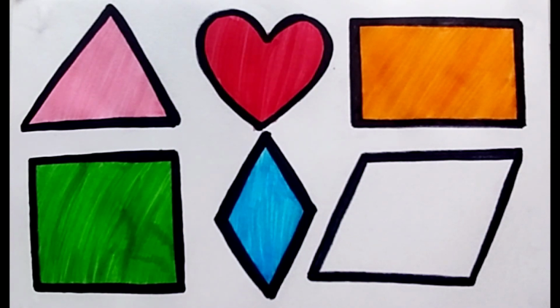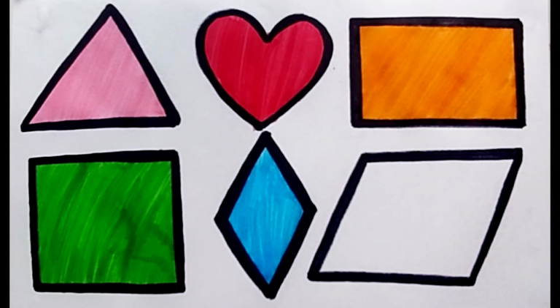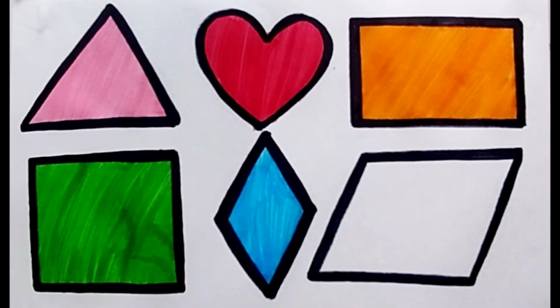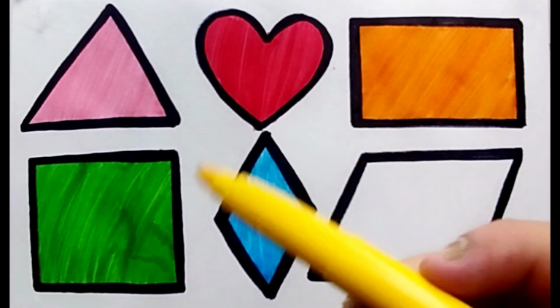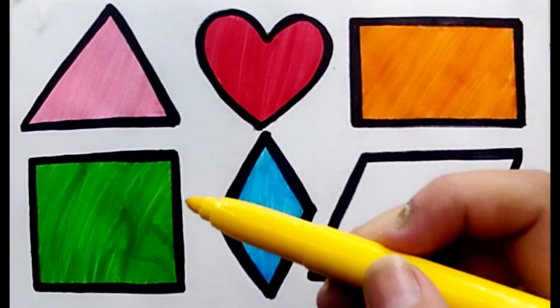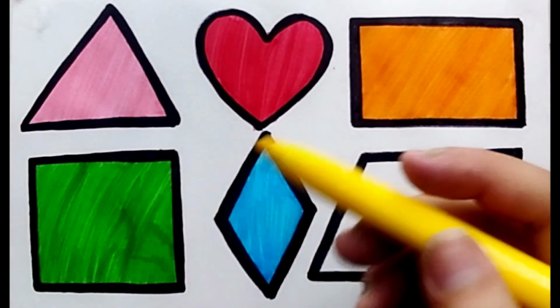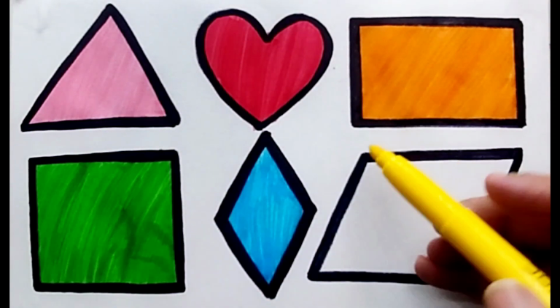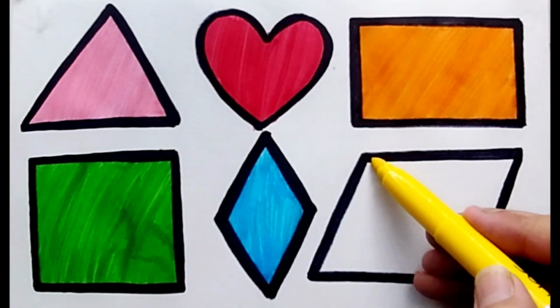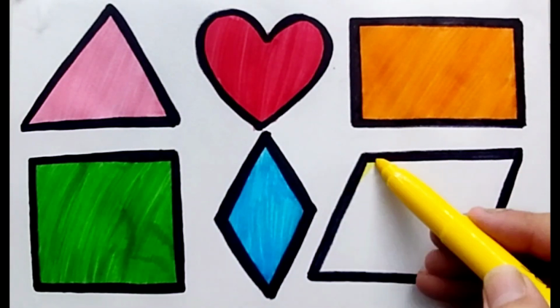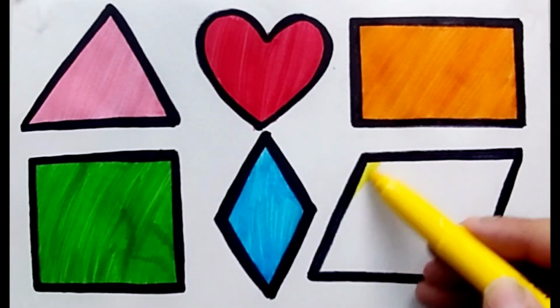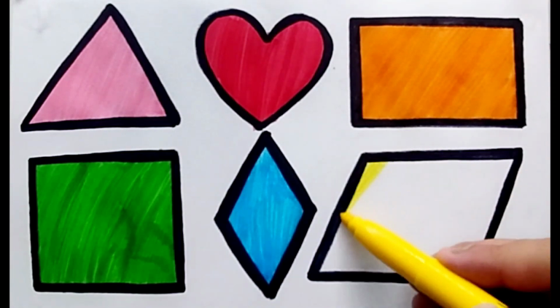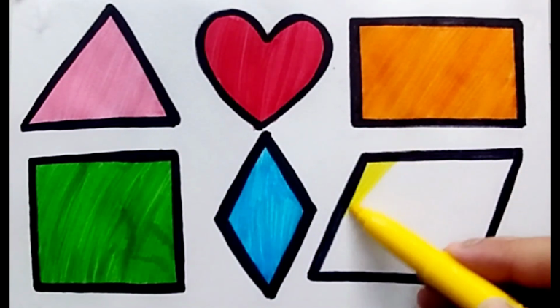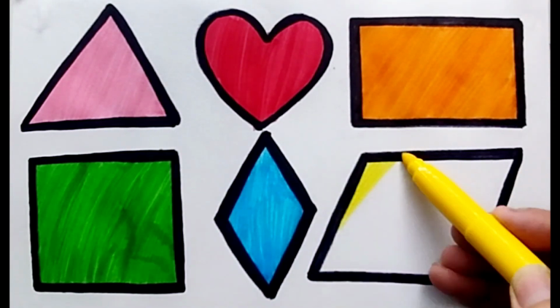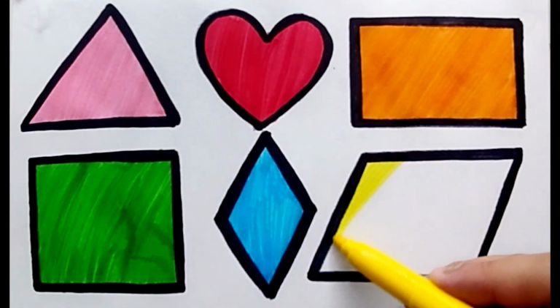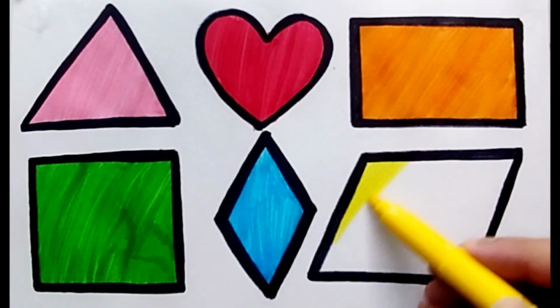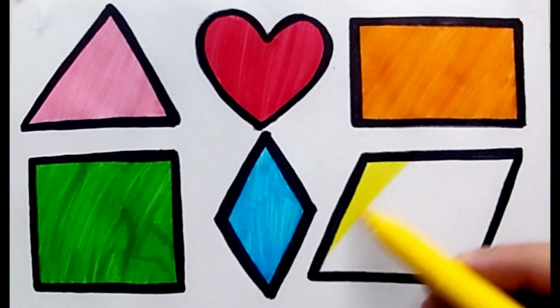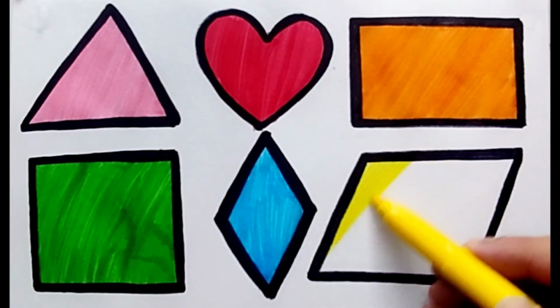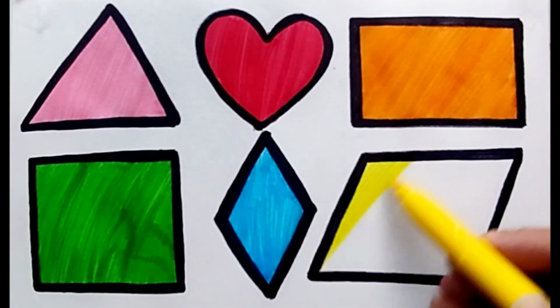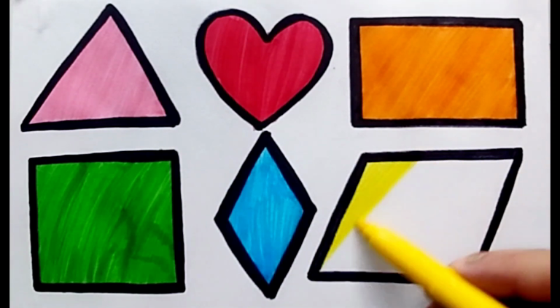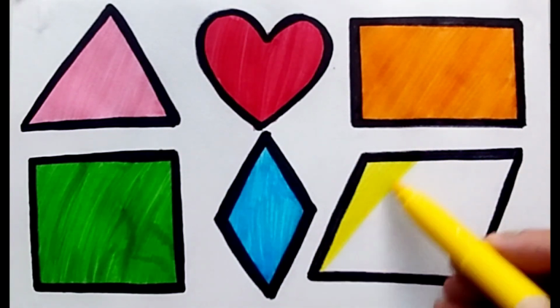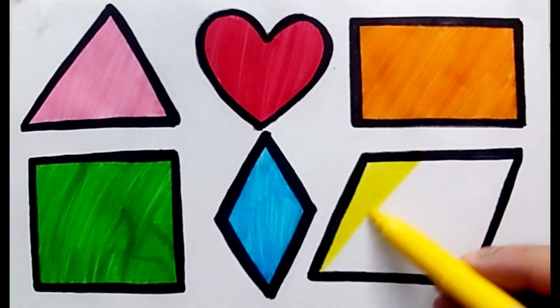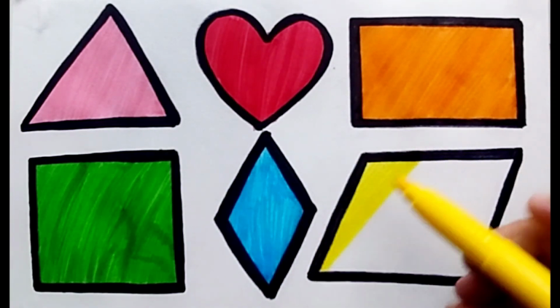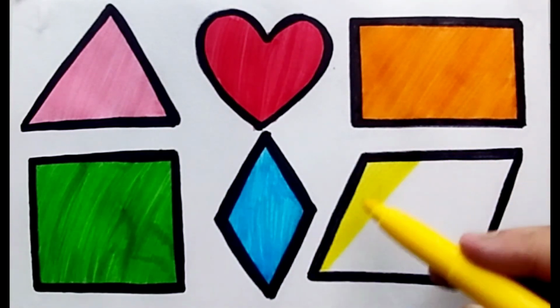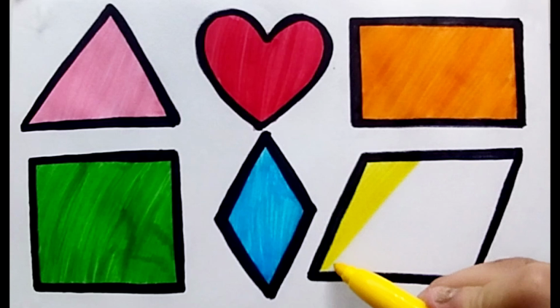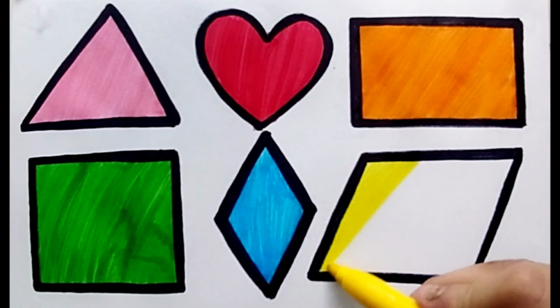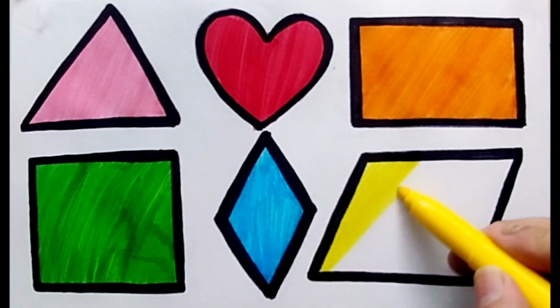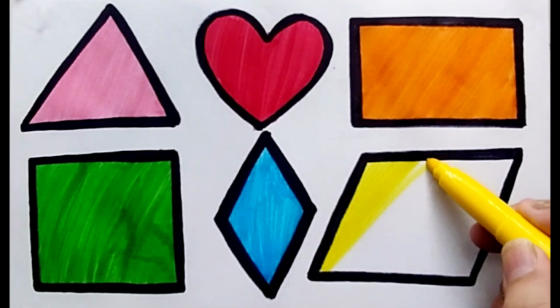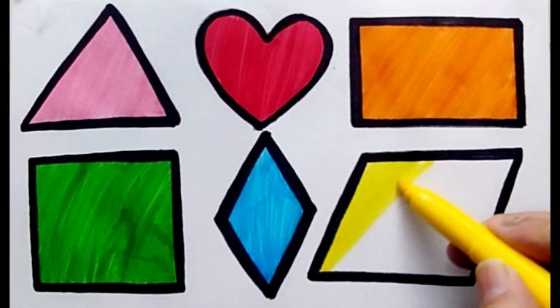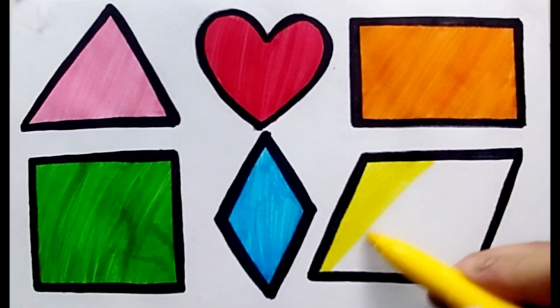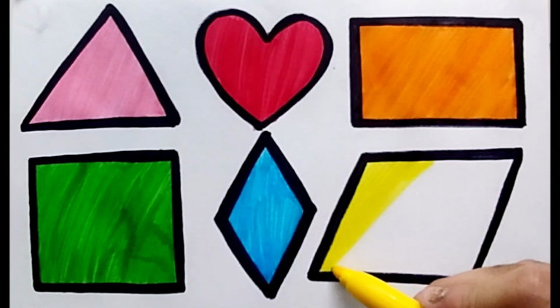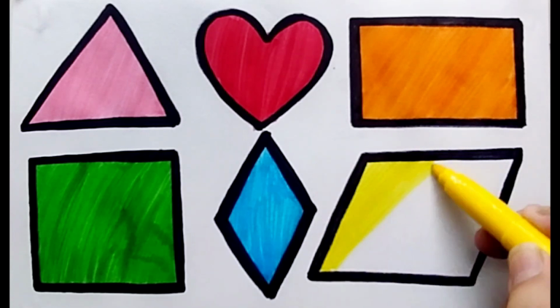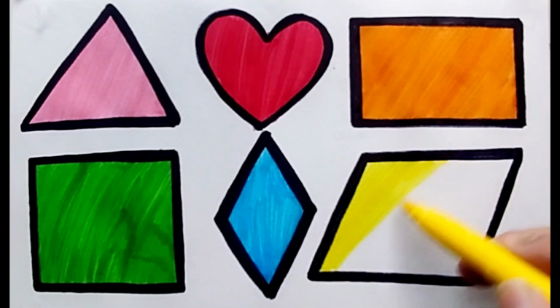Yellow color. Color is yellow, shape is parallelogram.